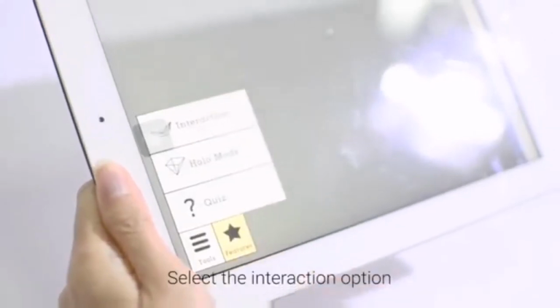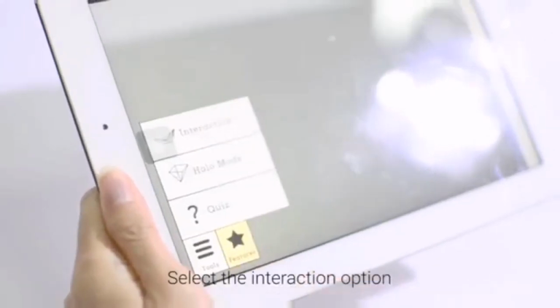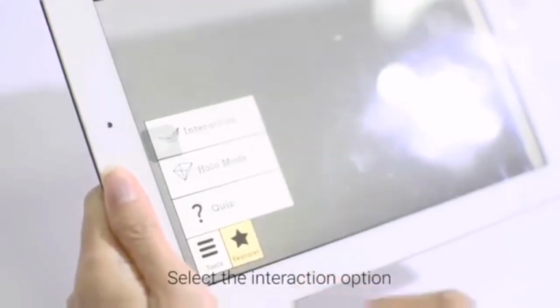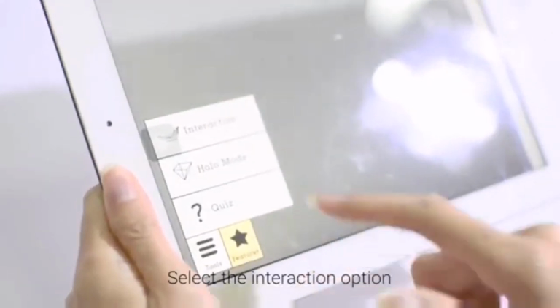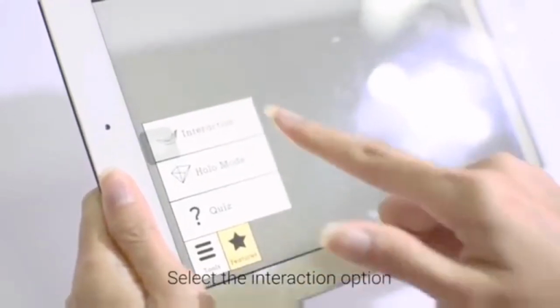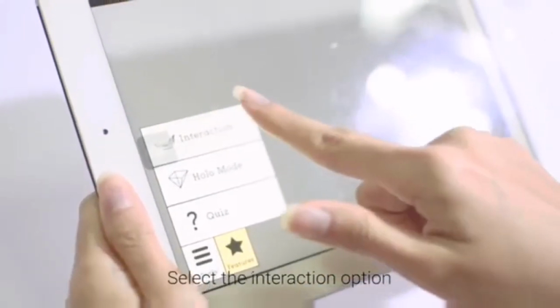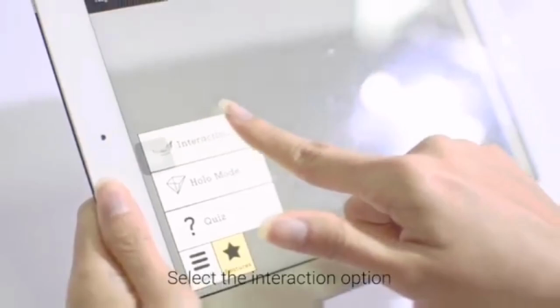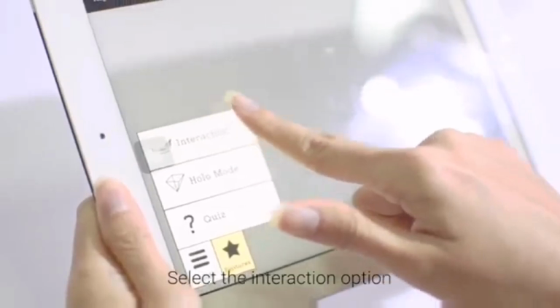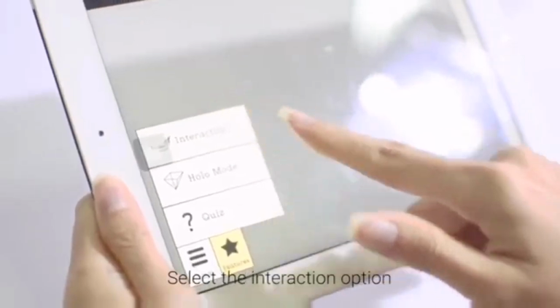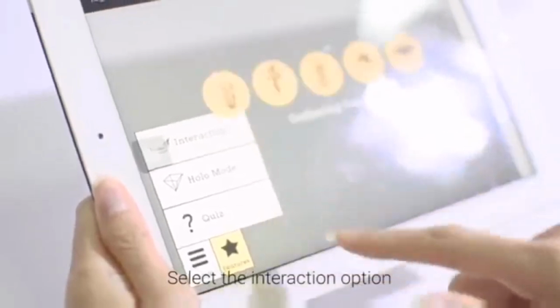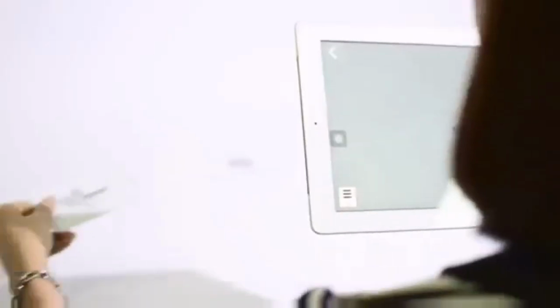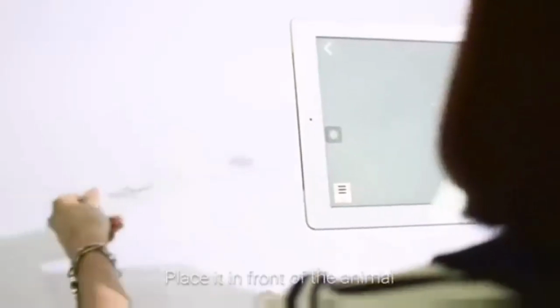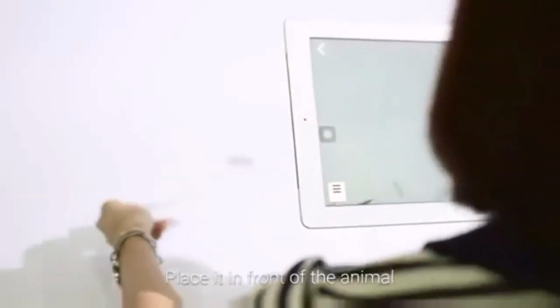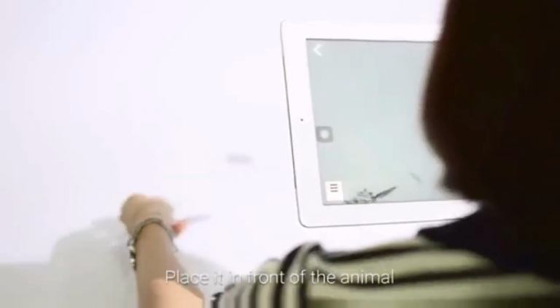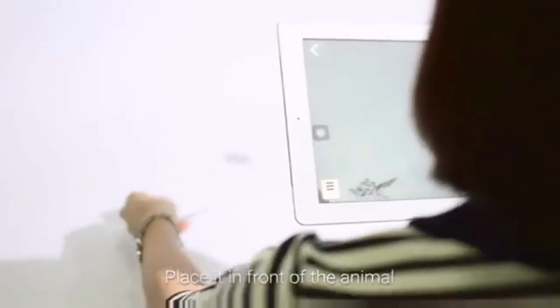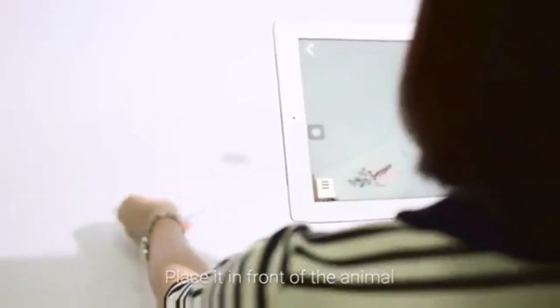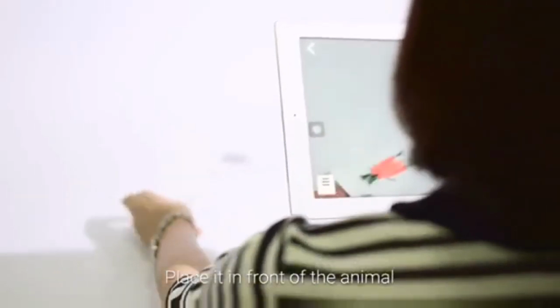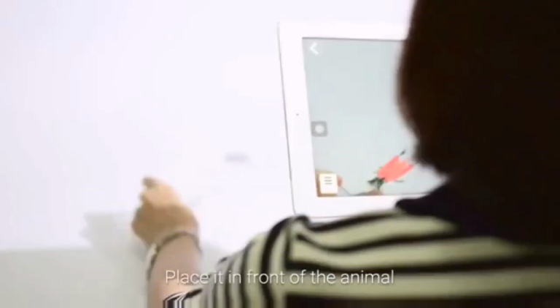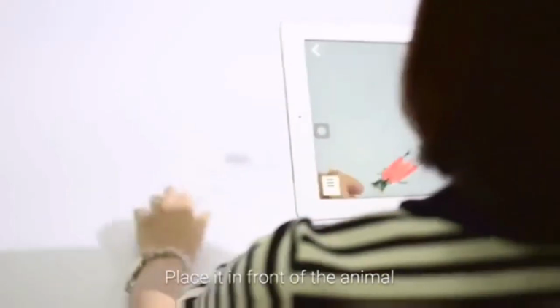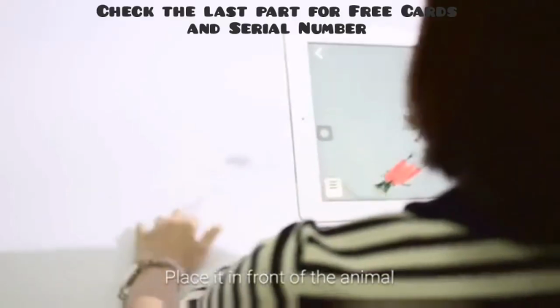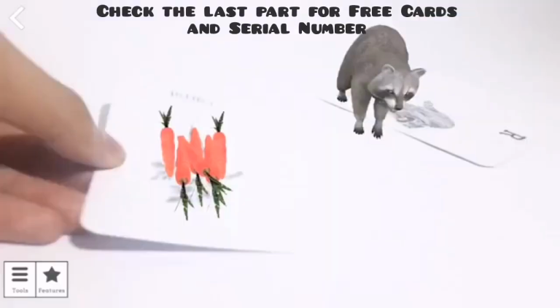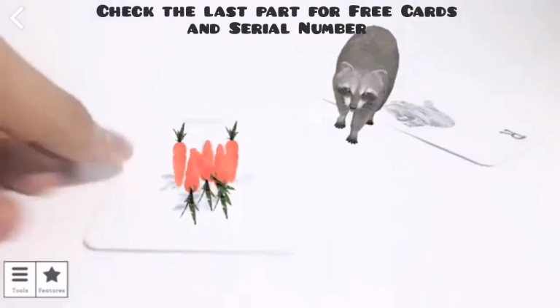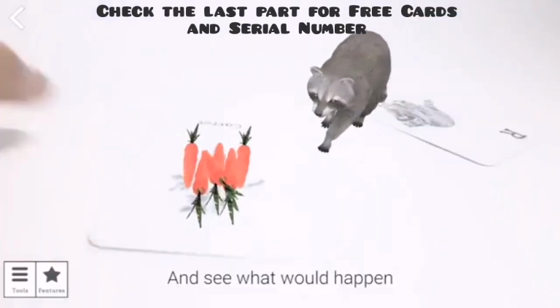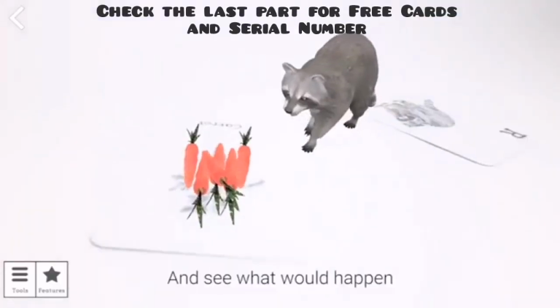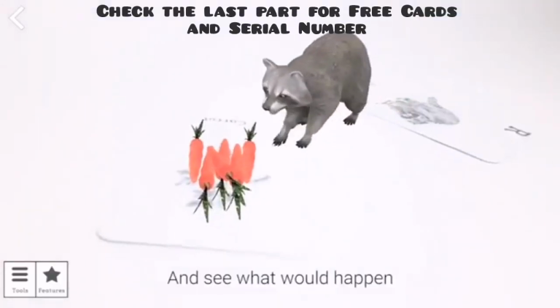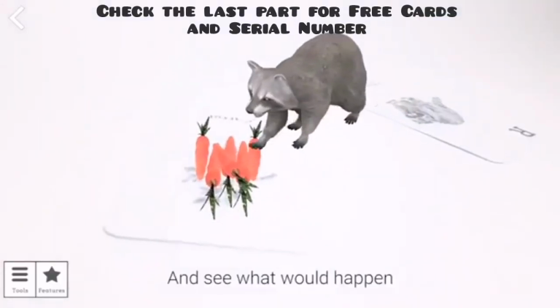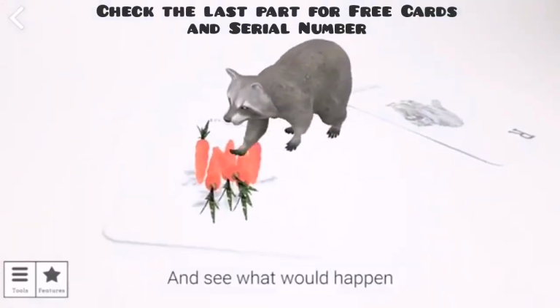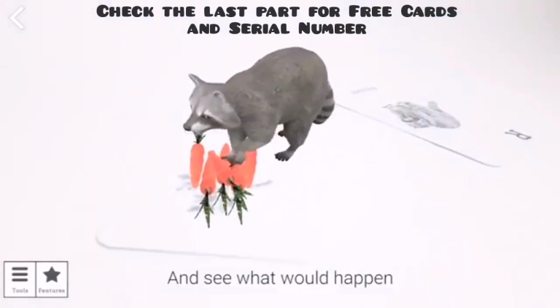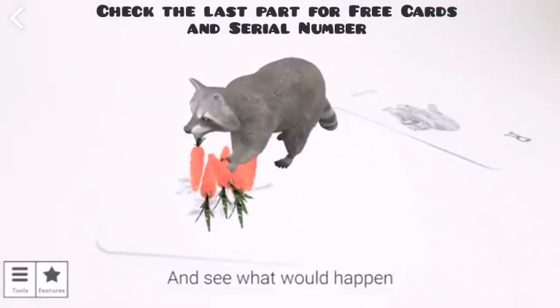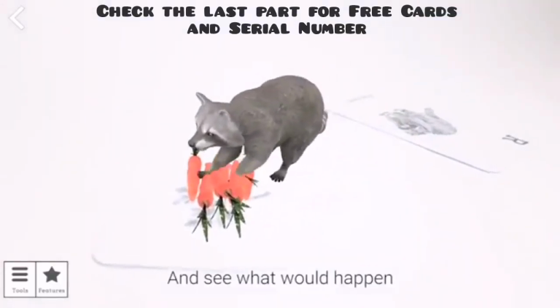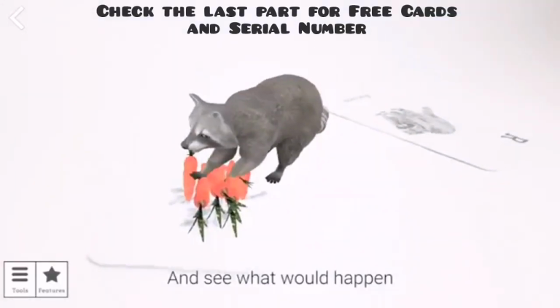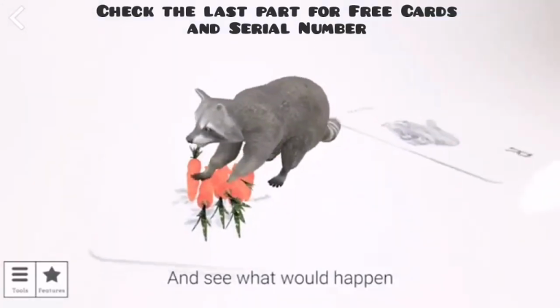Select the interactions option, place it in front of the animal, and see what happens.